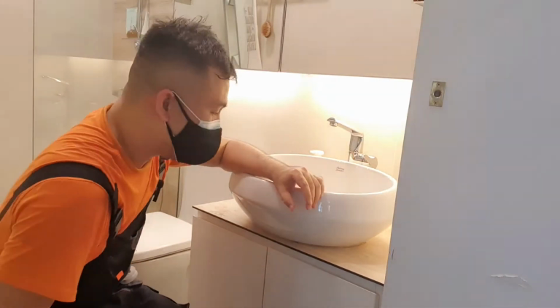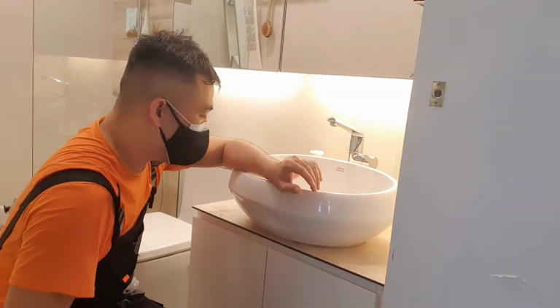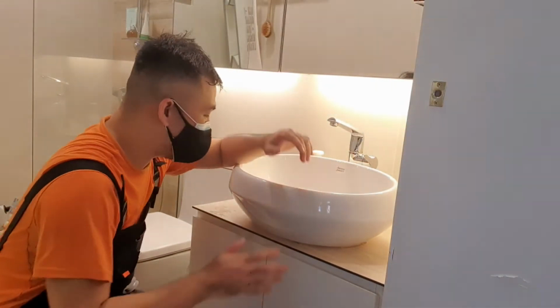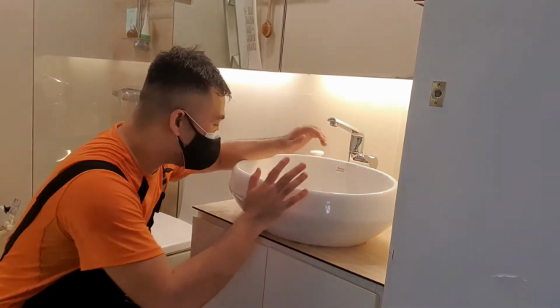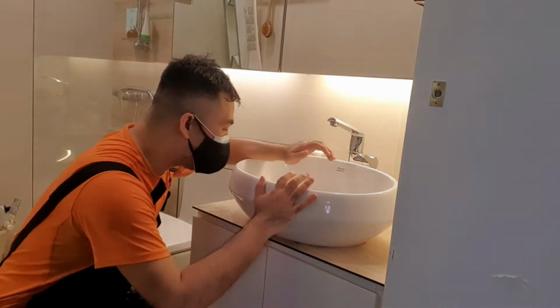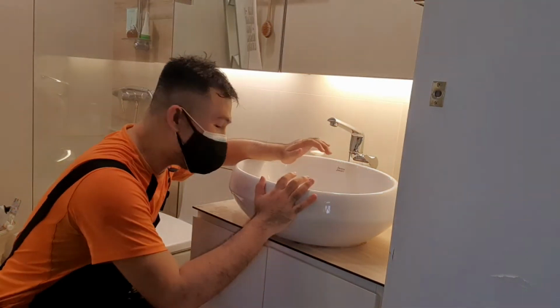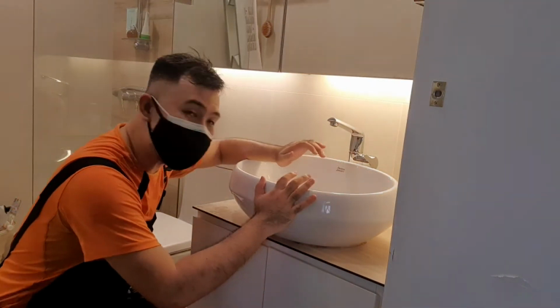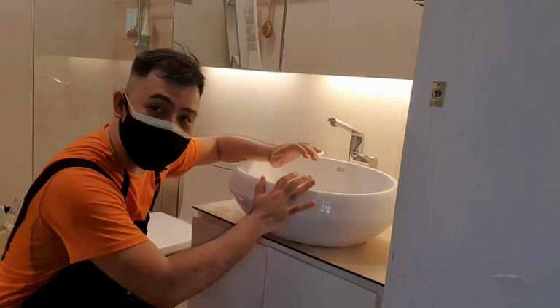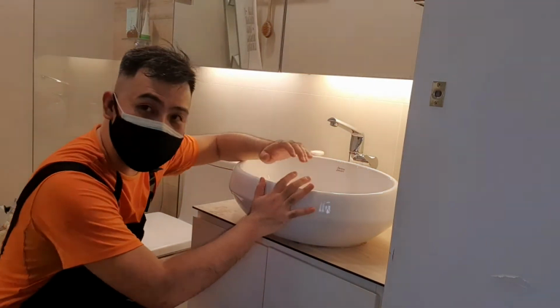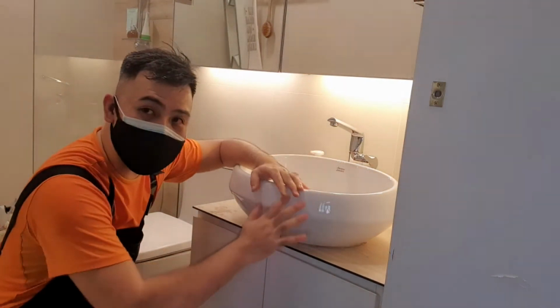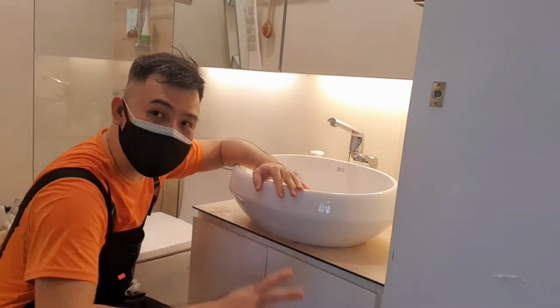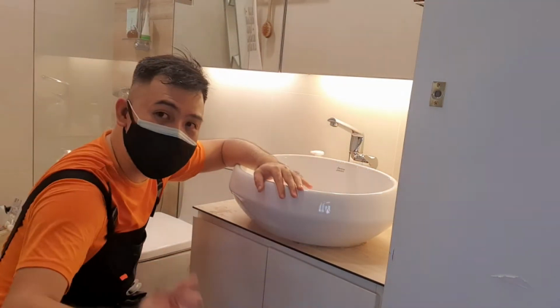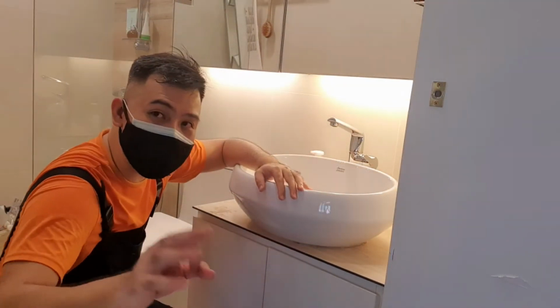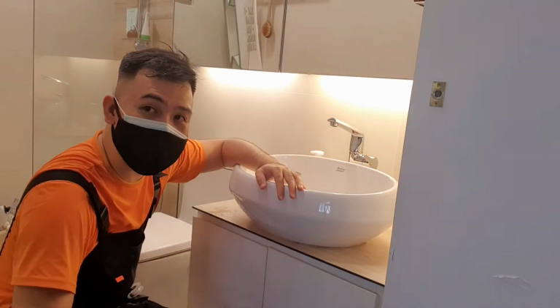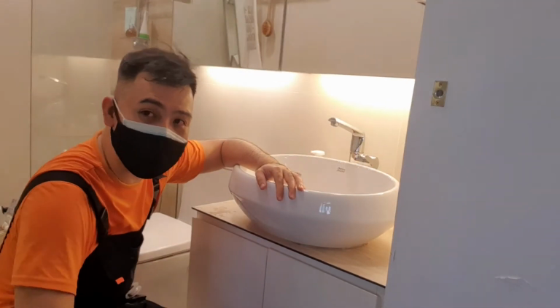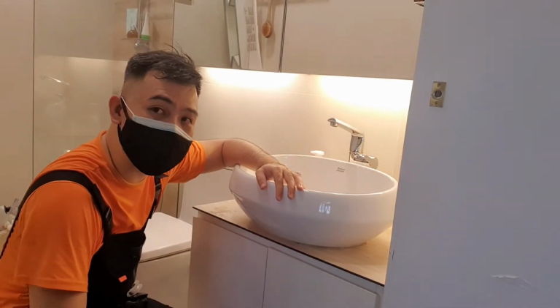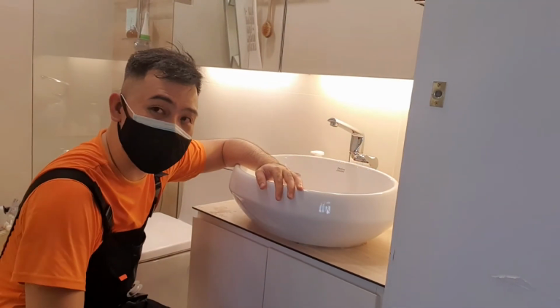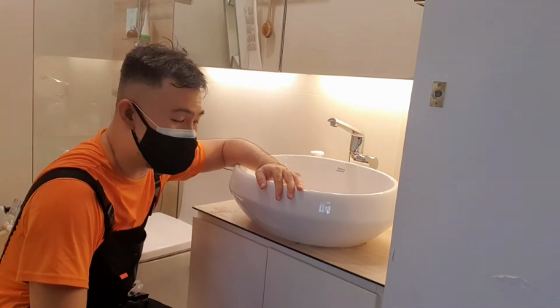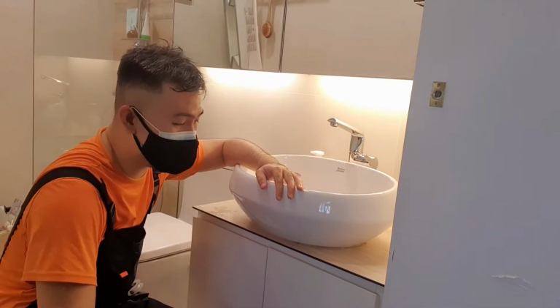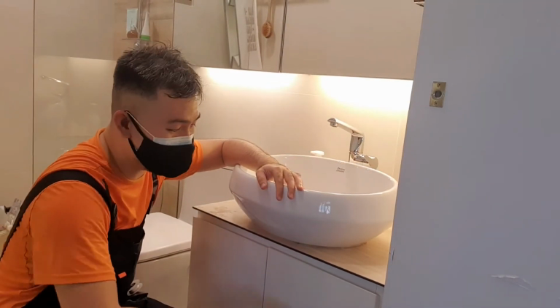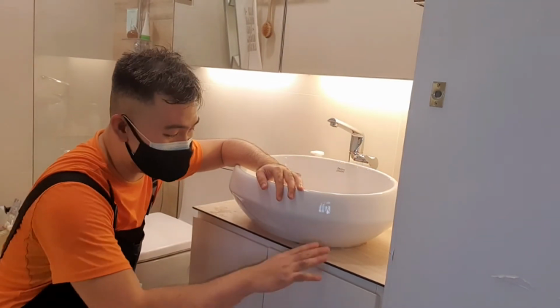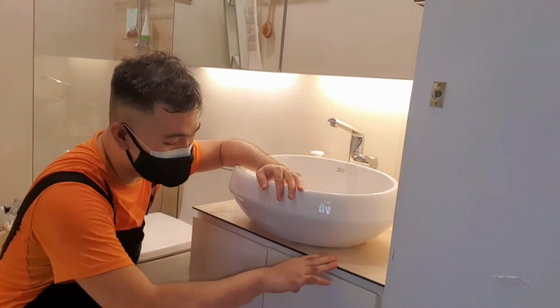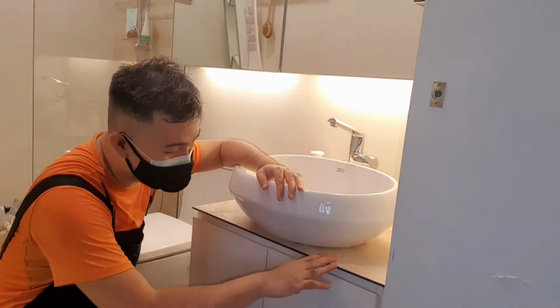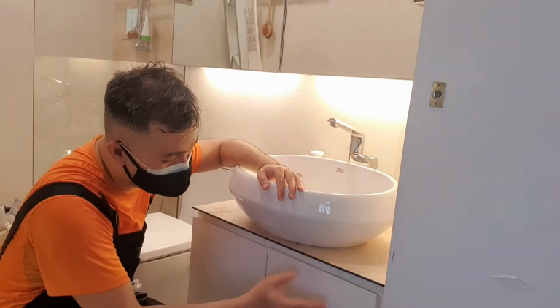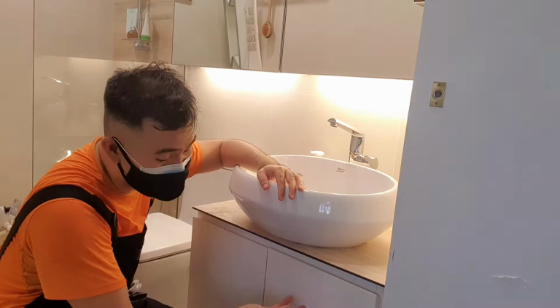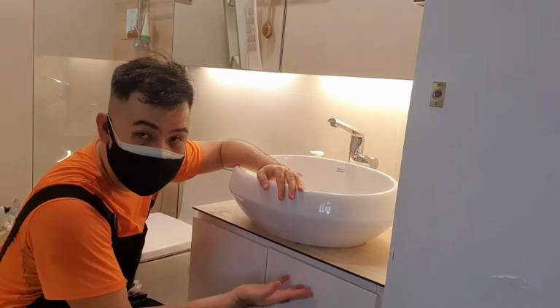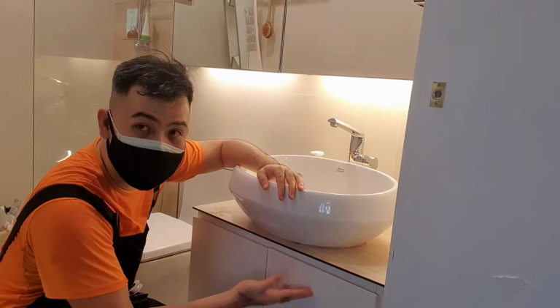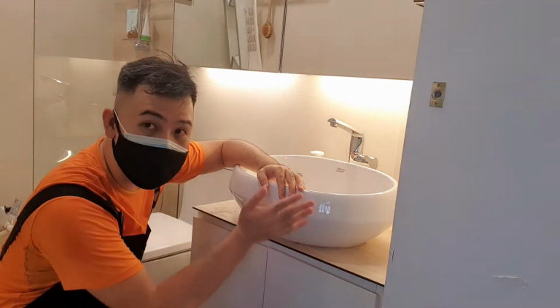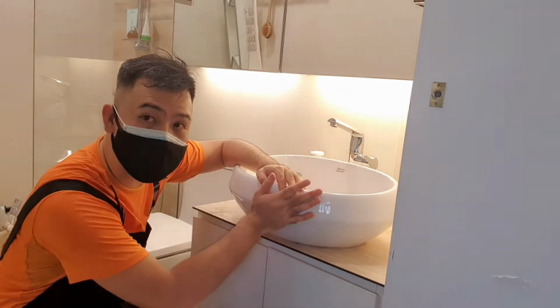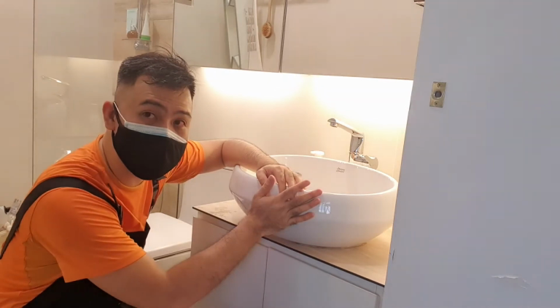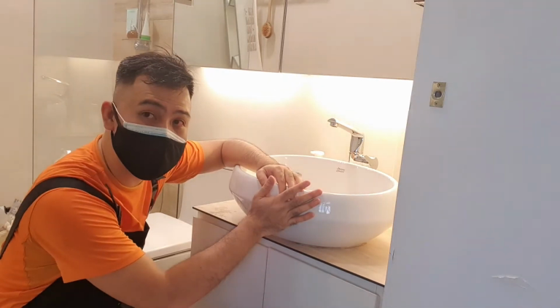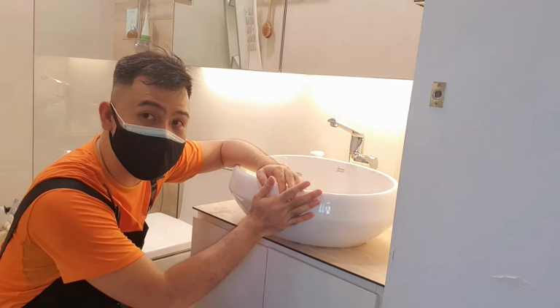Alright, check it out. We have a vessel sink here. There are three types of sinks in the market: there's the top mount, the under mount, and this is a vessel sink.